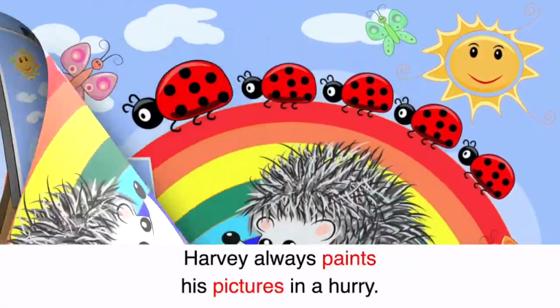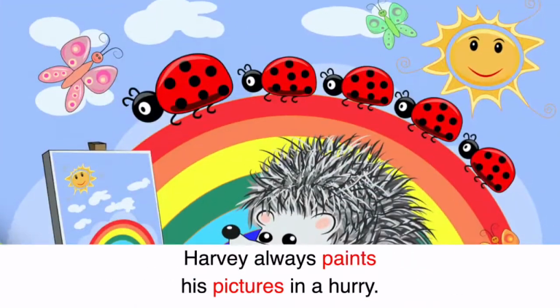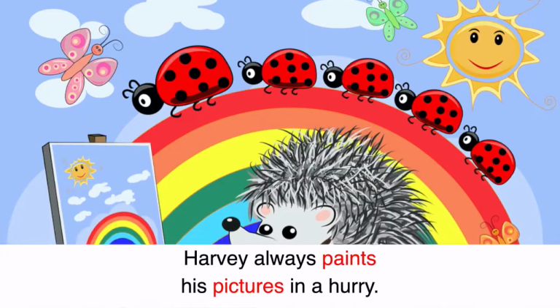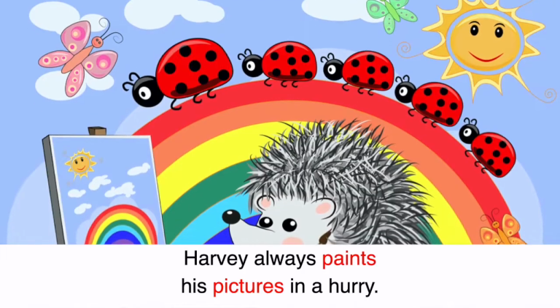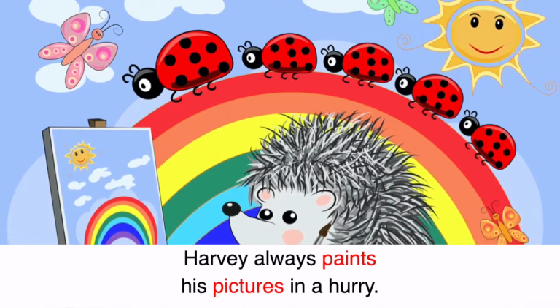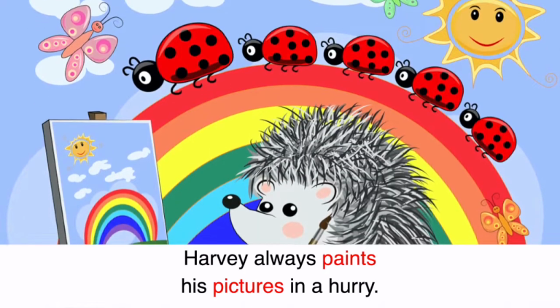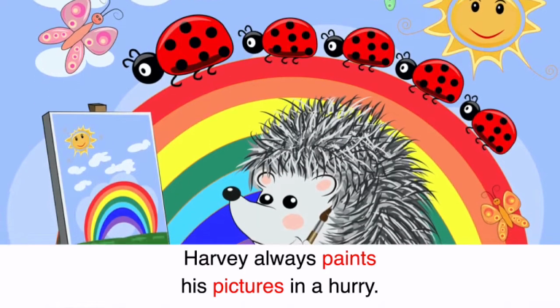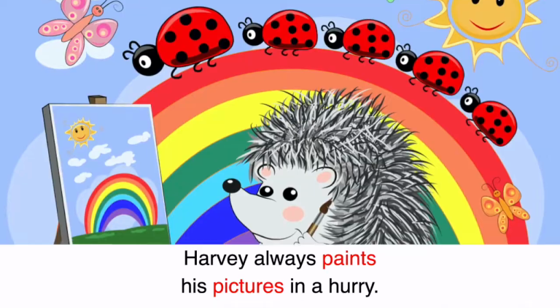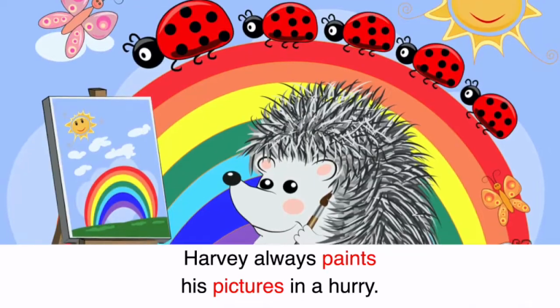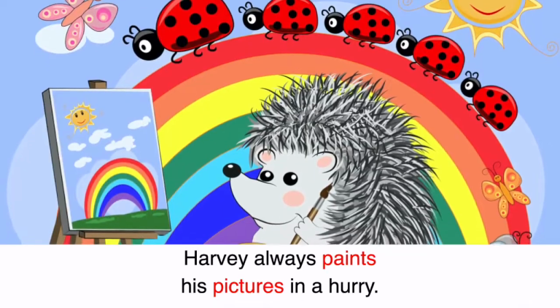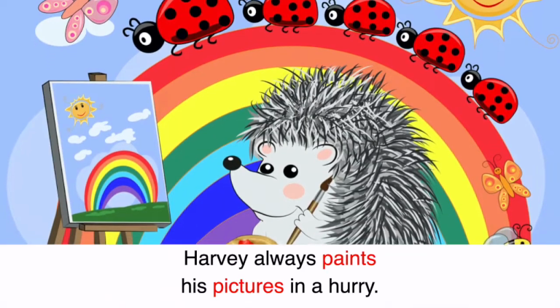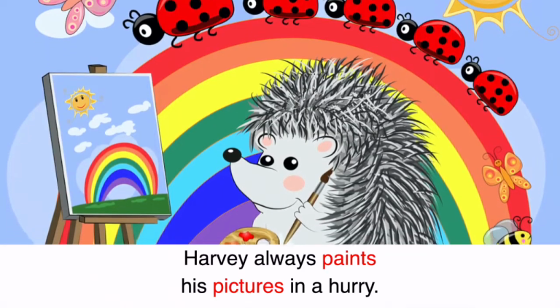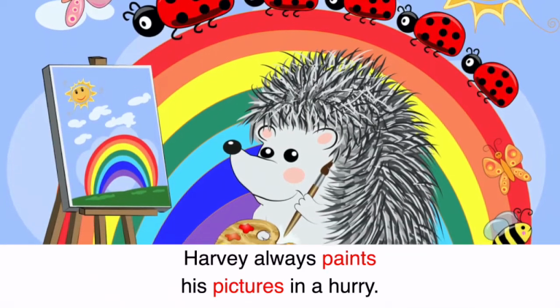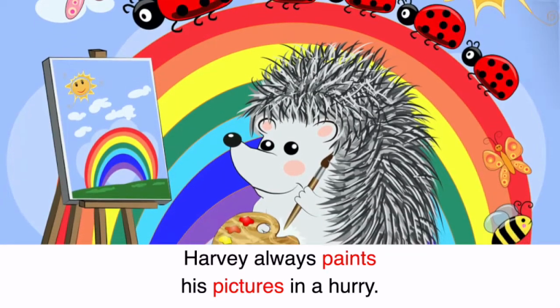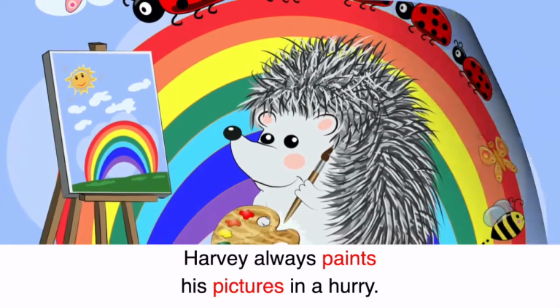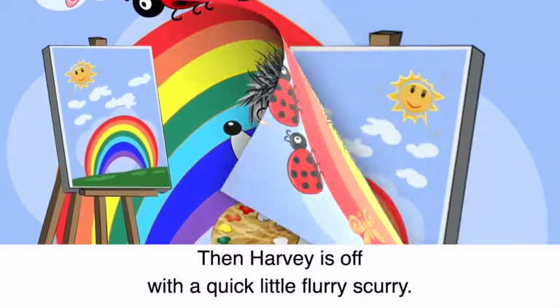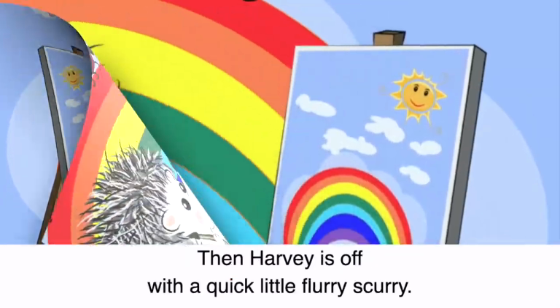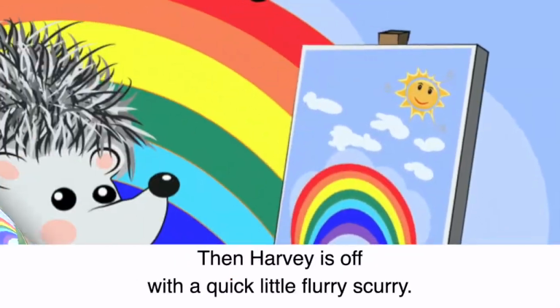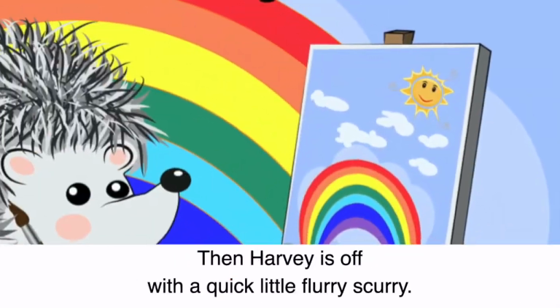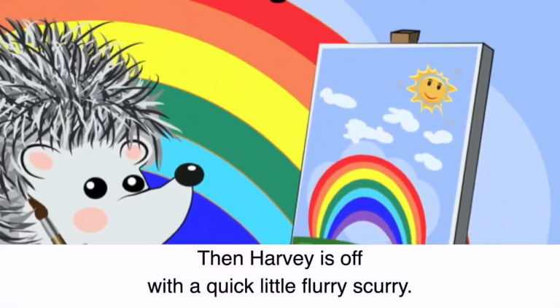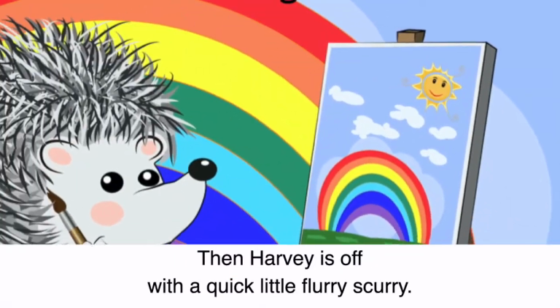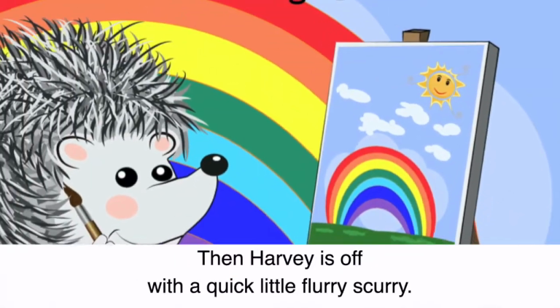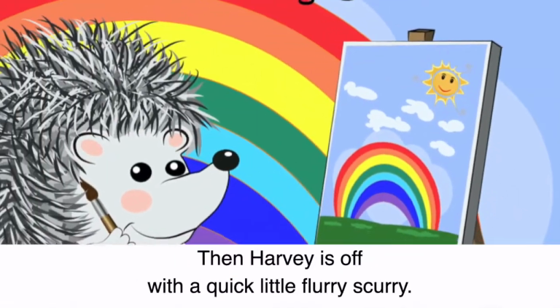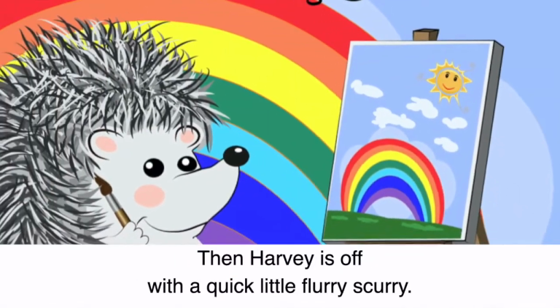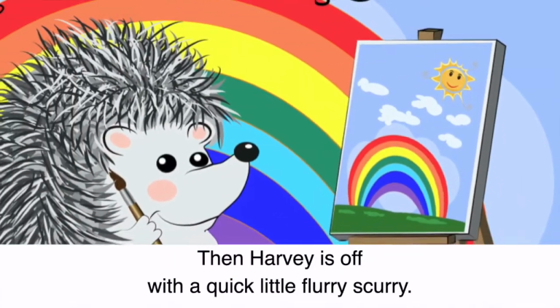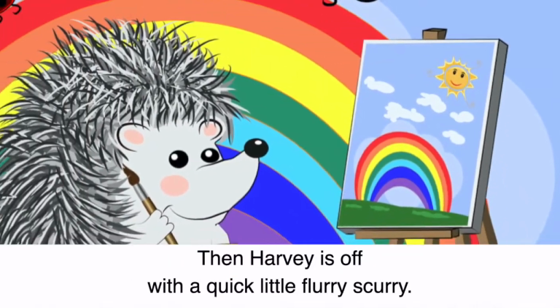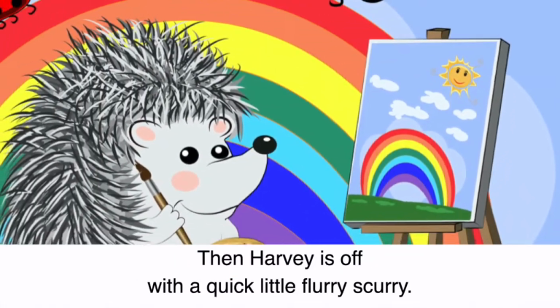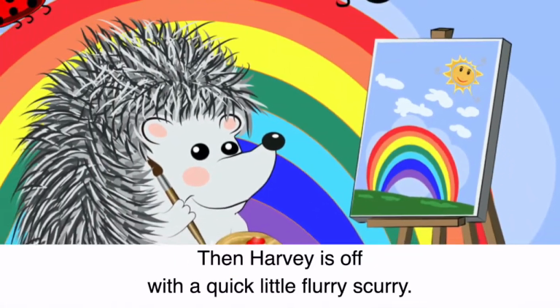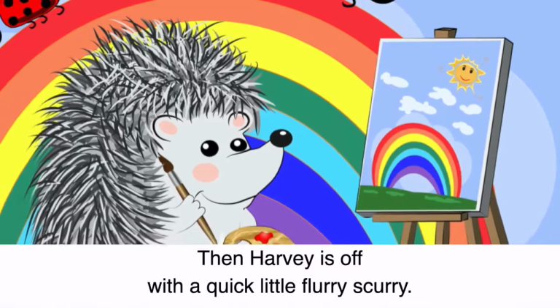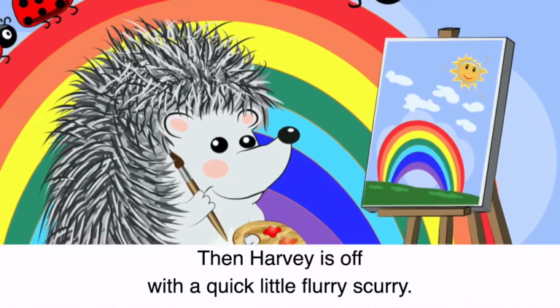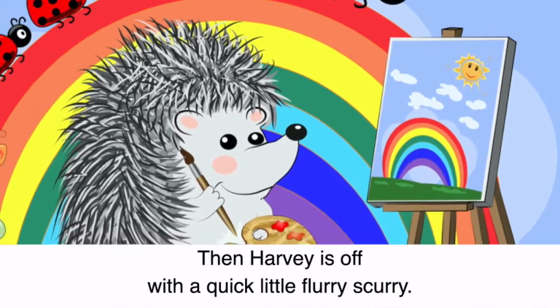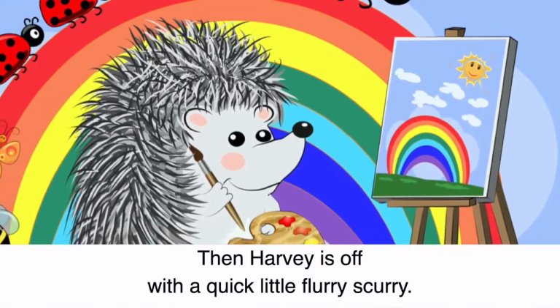Harvey always paints his pictures in a hurry. Then Harvey is off with a quick little flurry scurry.